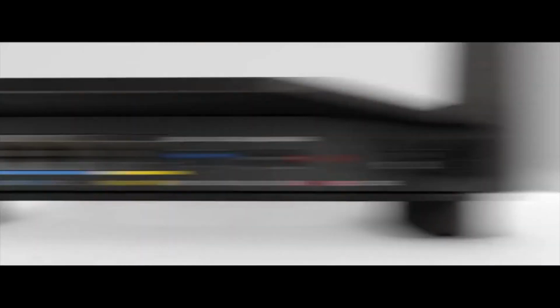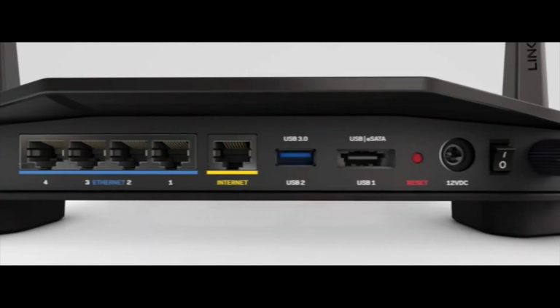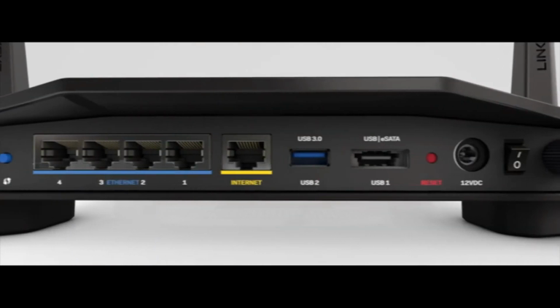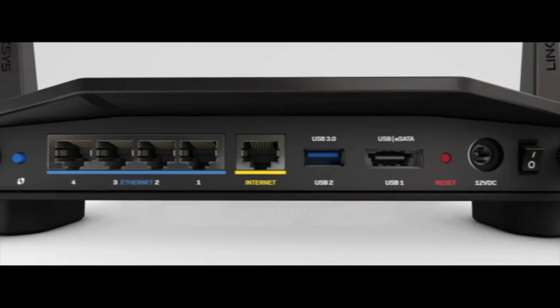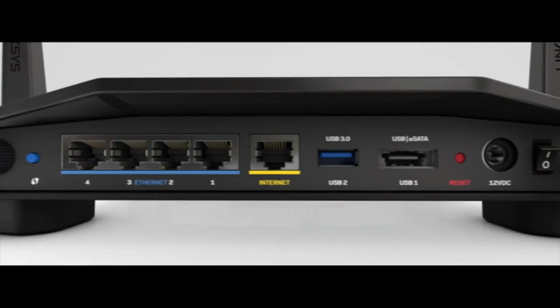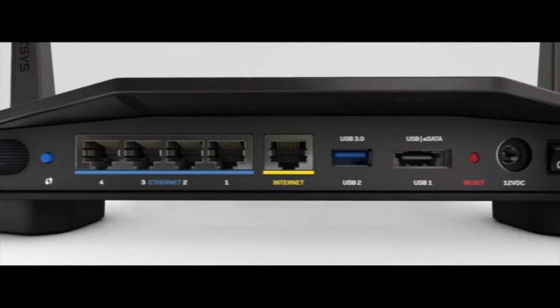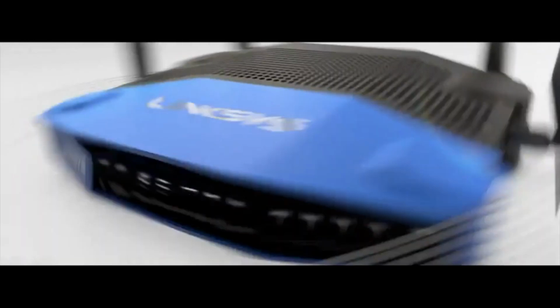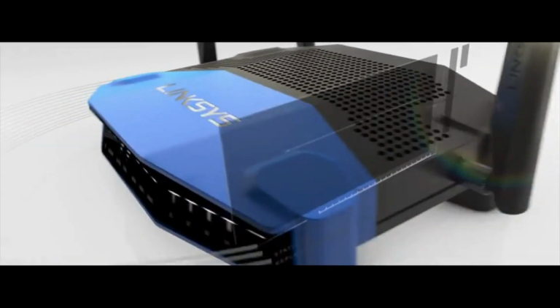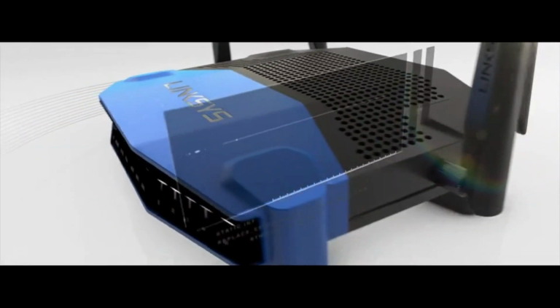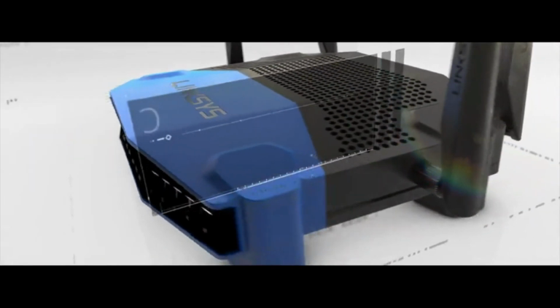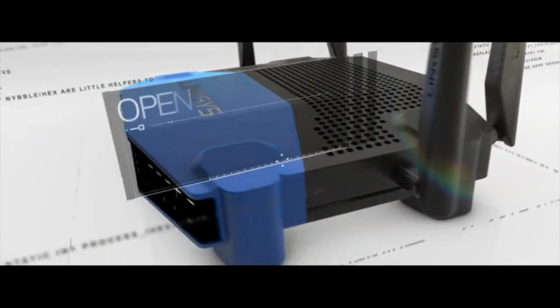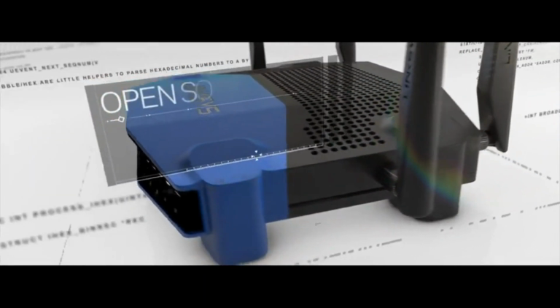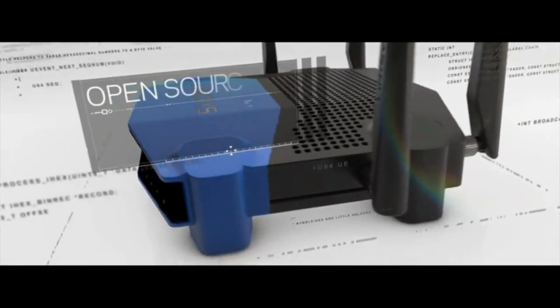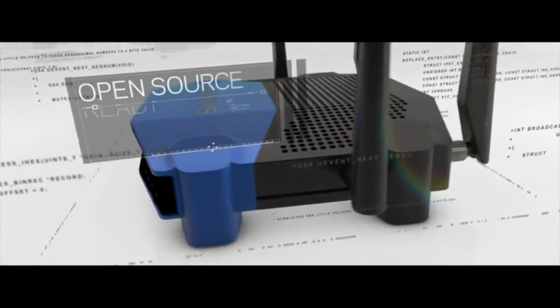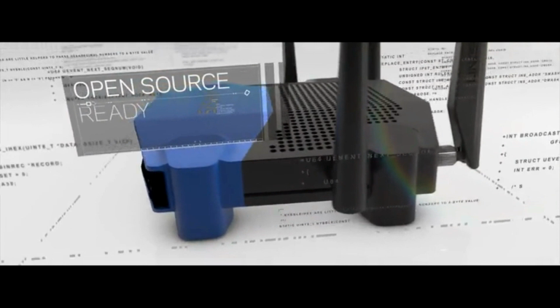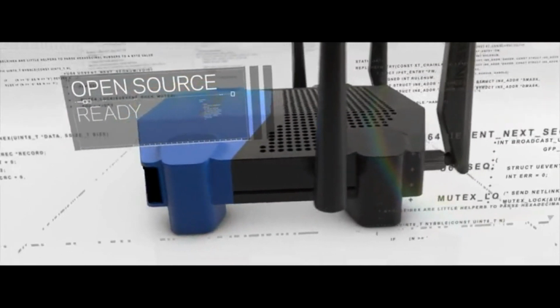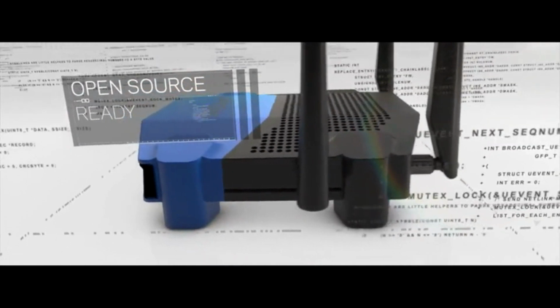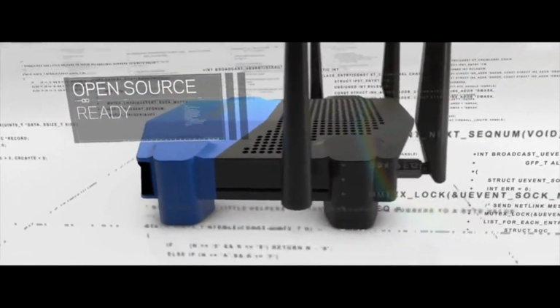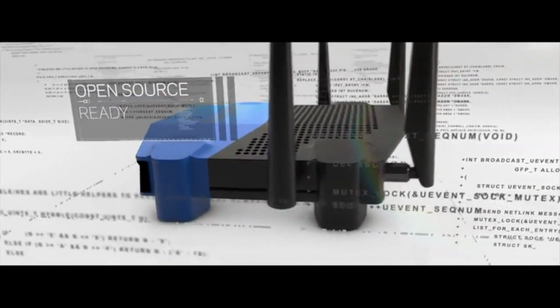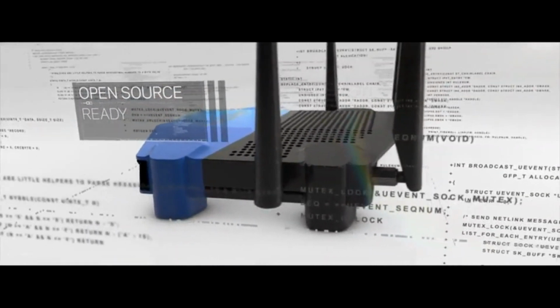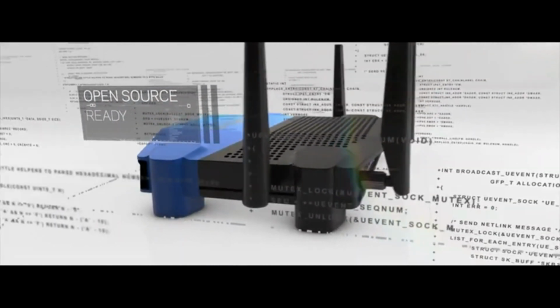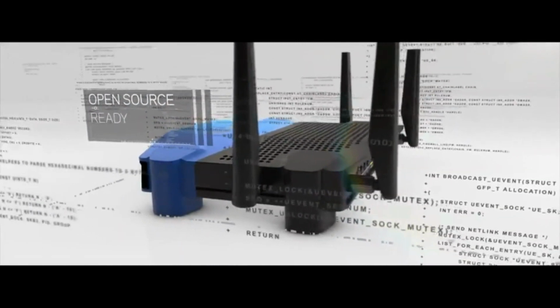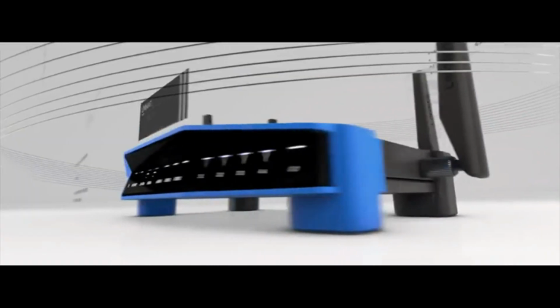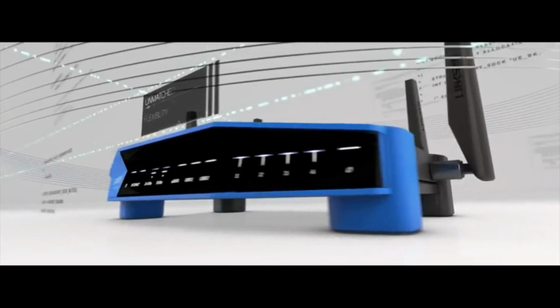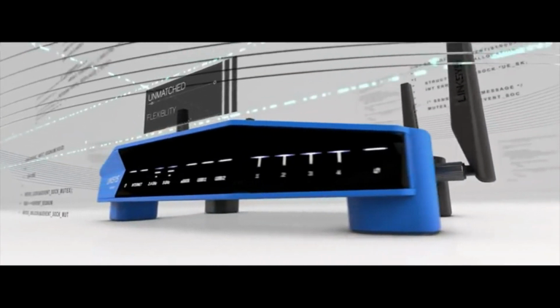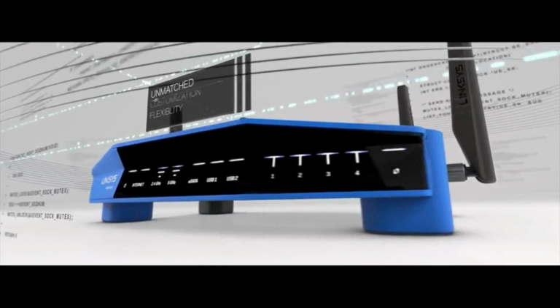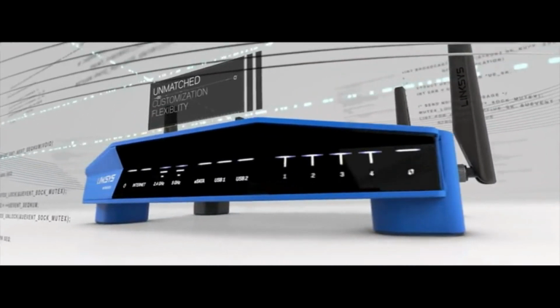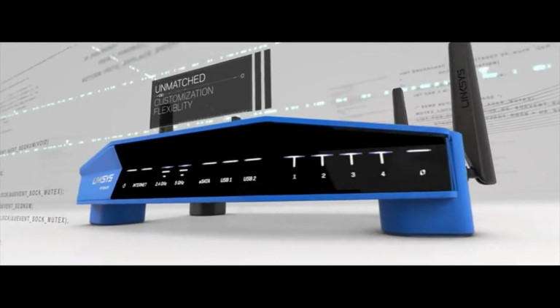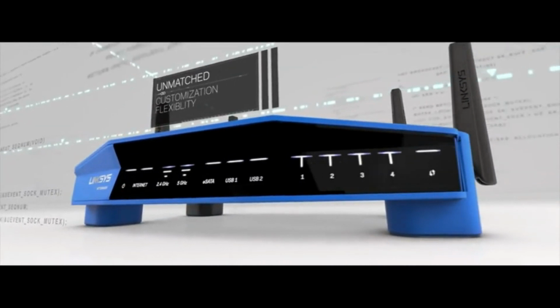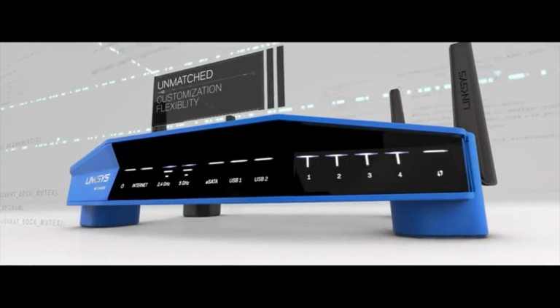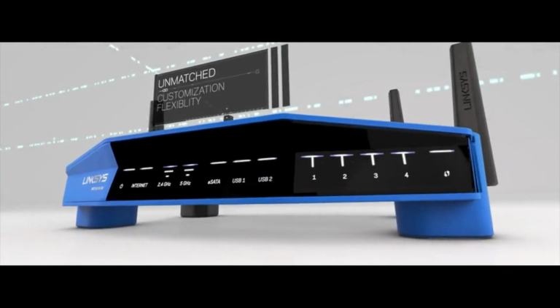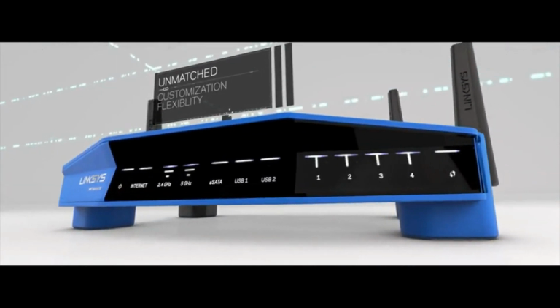The WRT is also open source ready, giving you complete flexibility to customize to your specific applications.